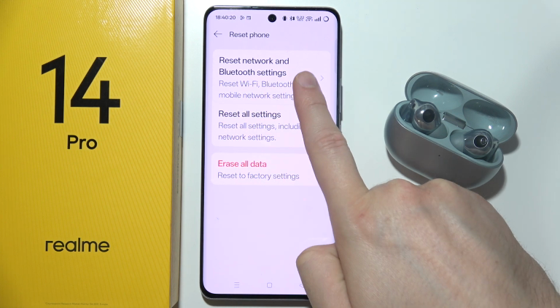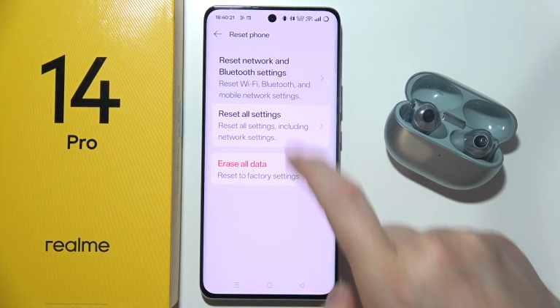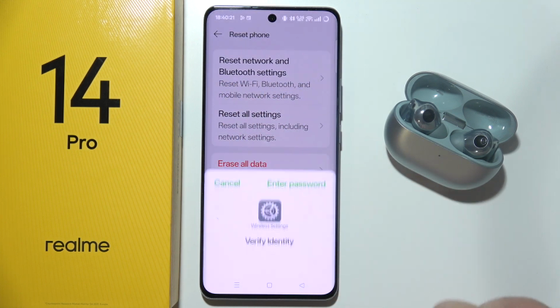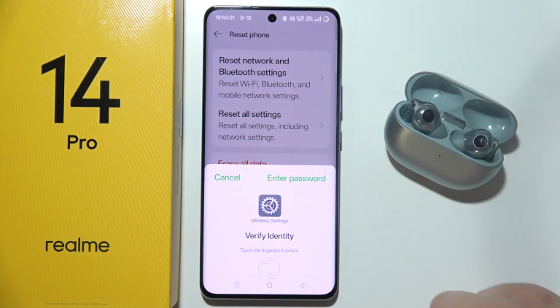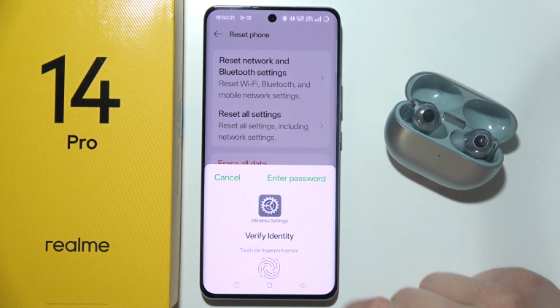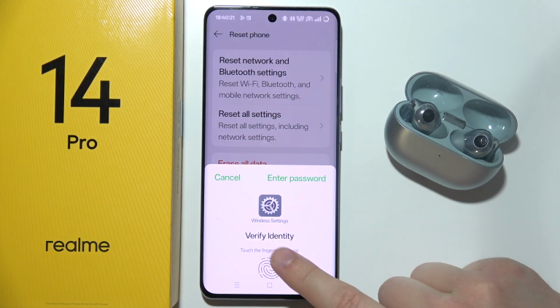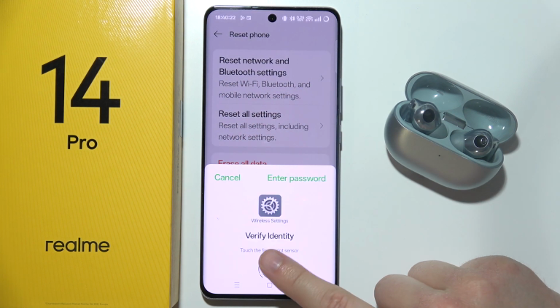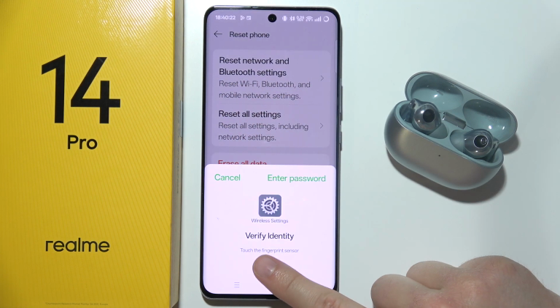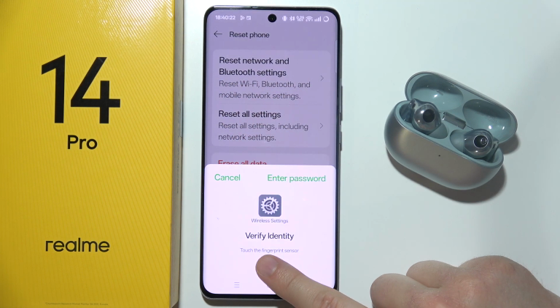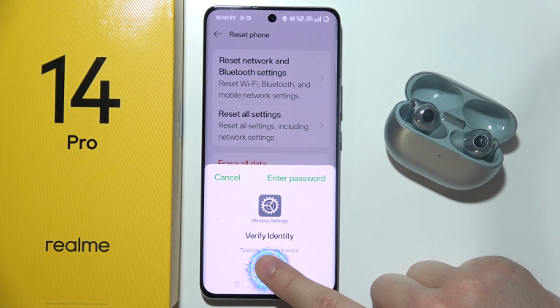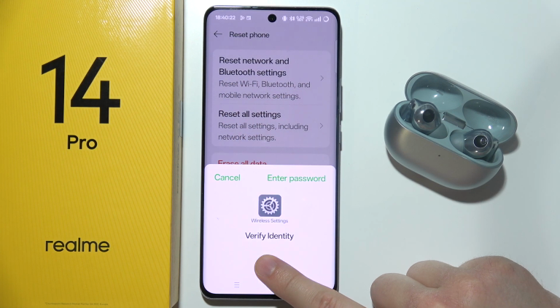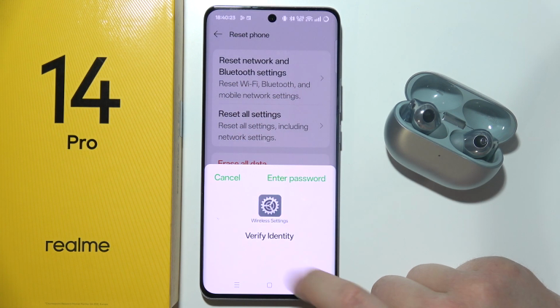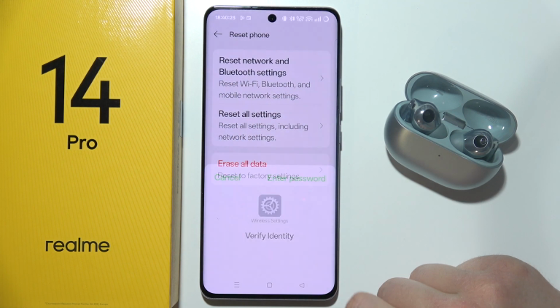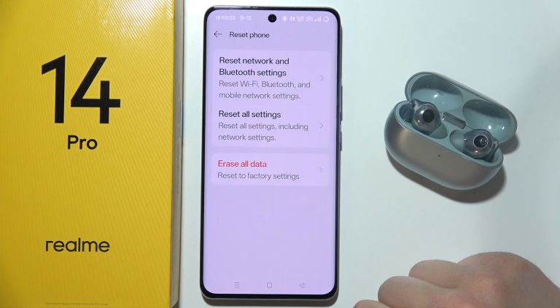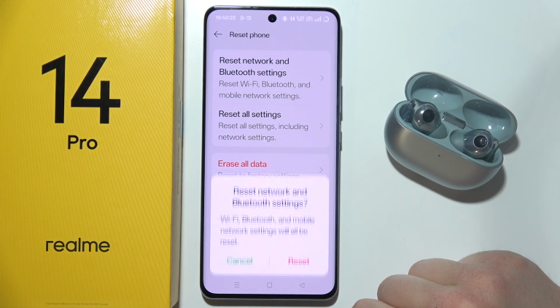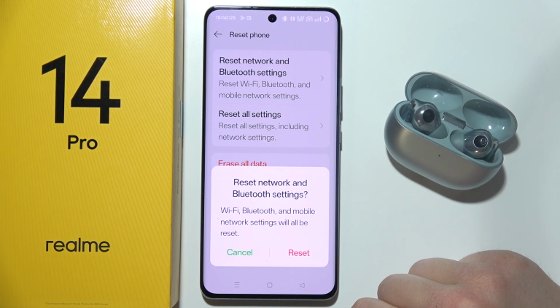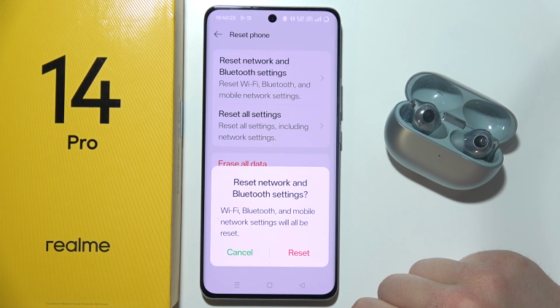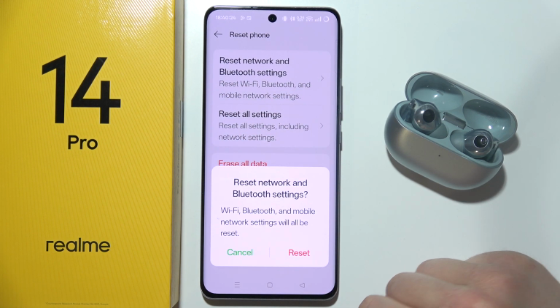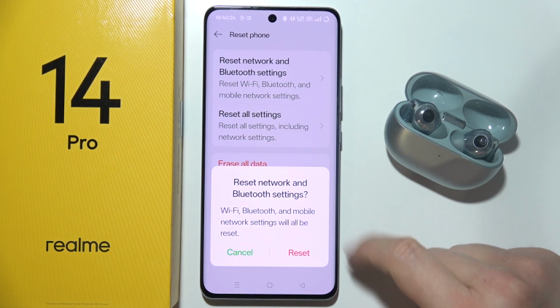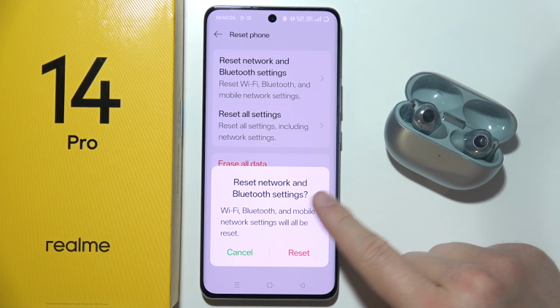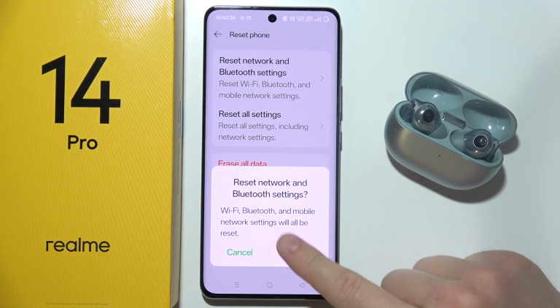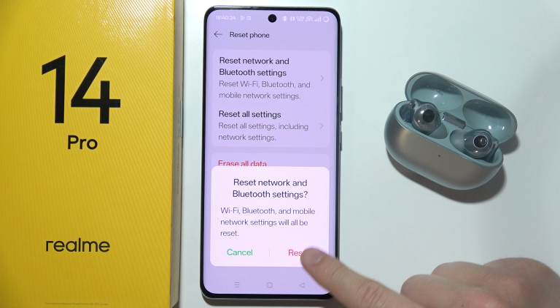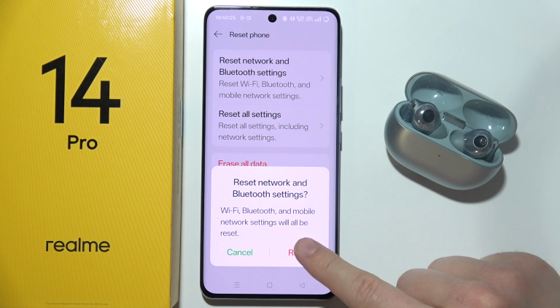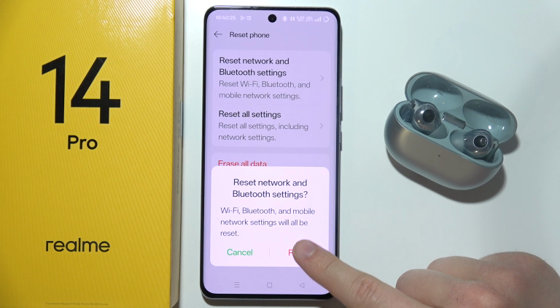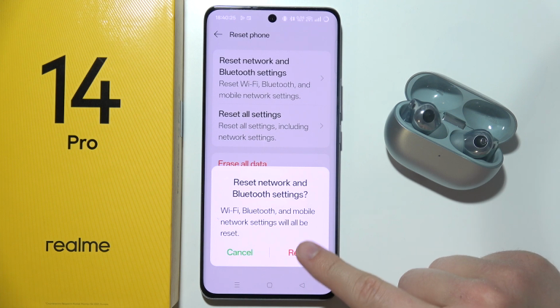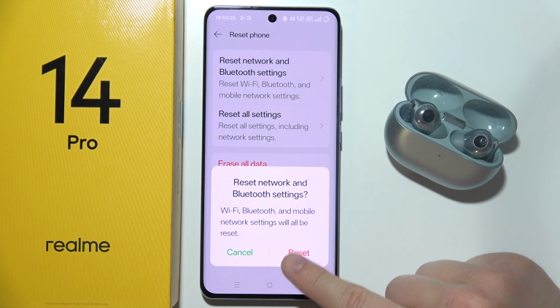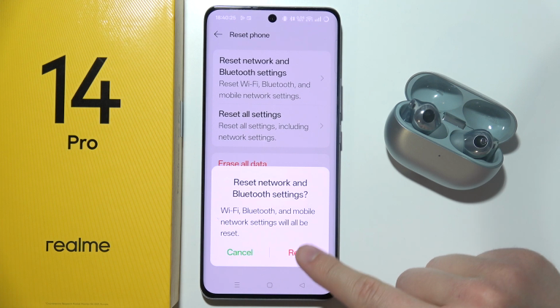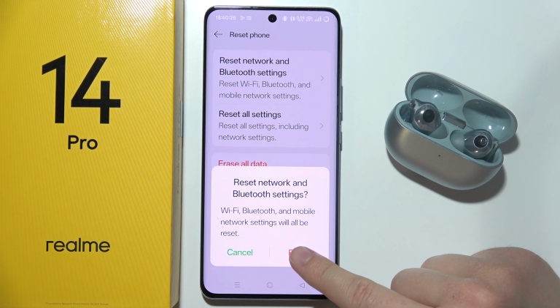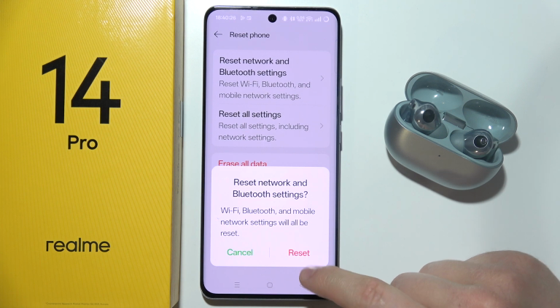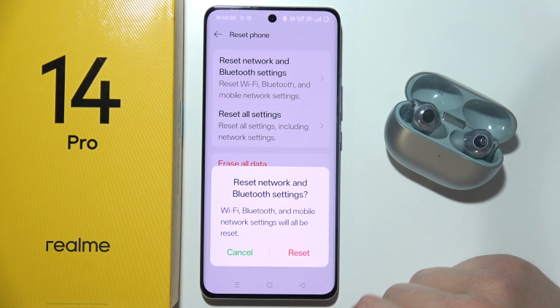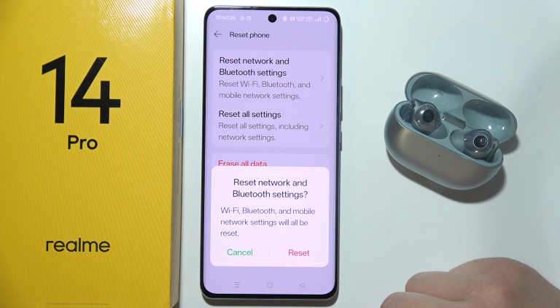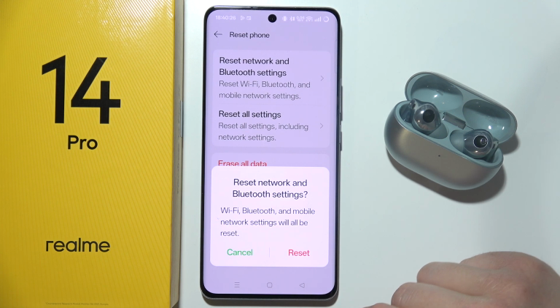So click here, select your password and now click on reset.